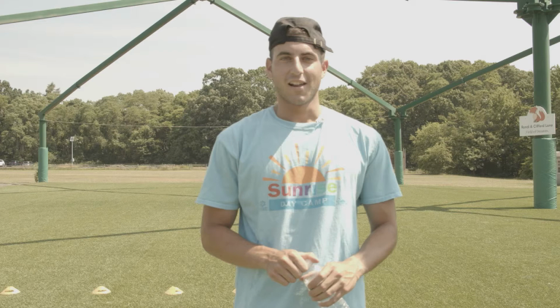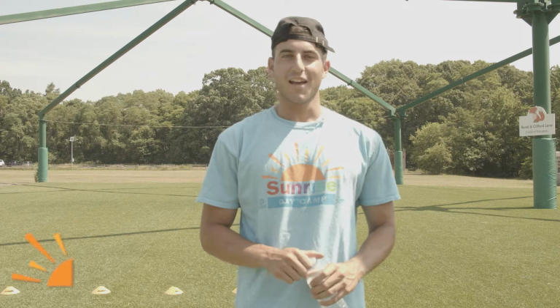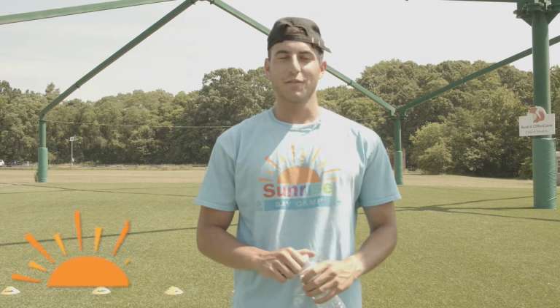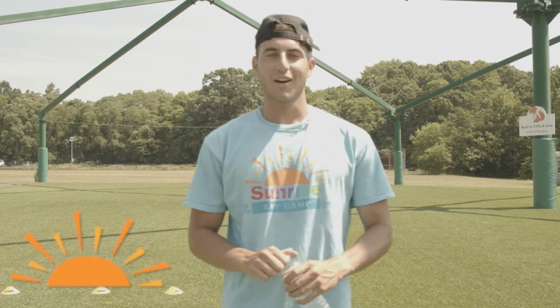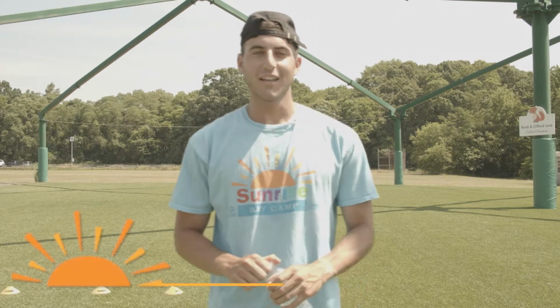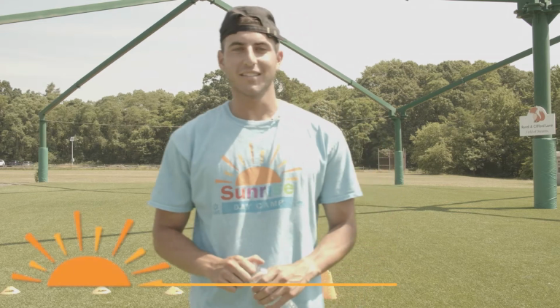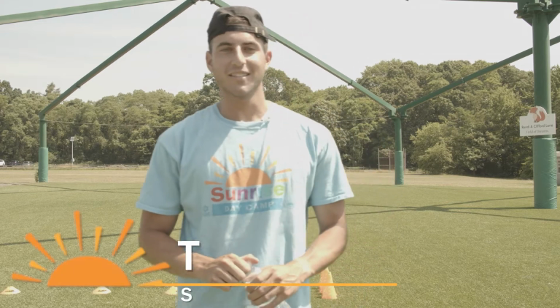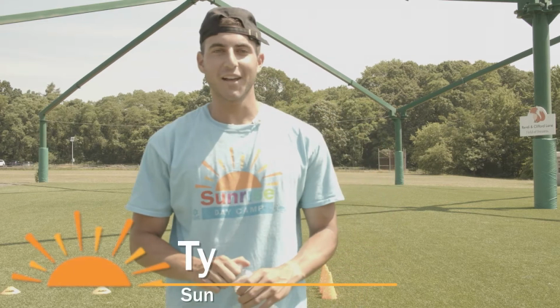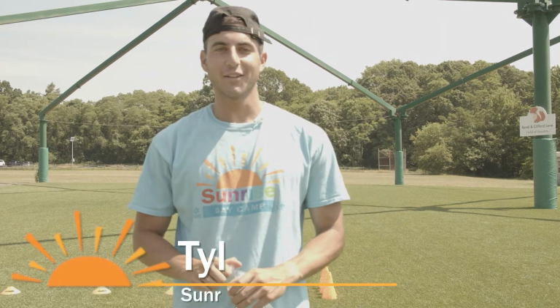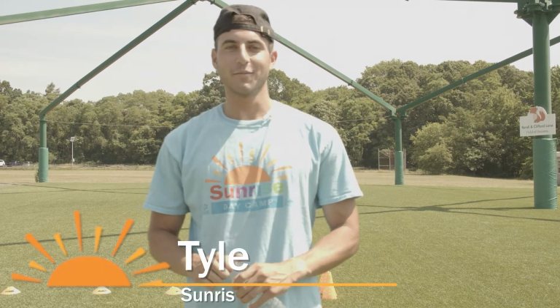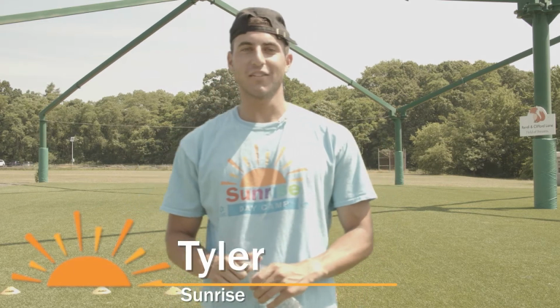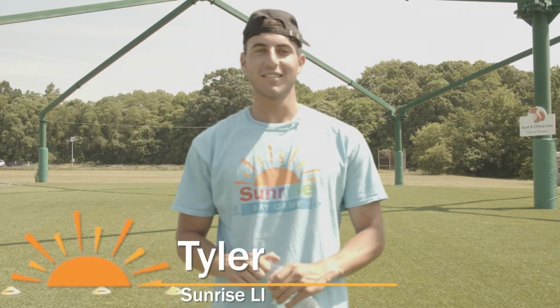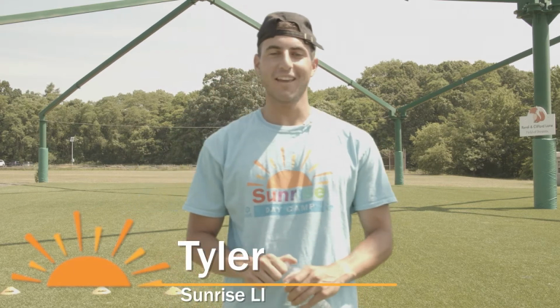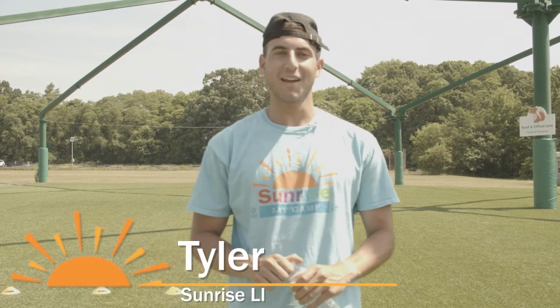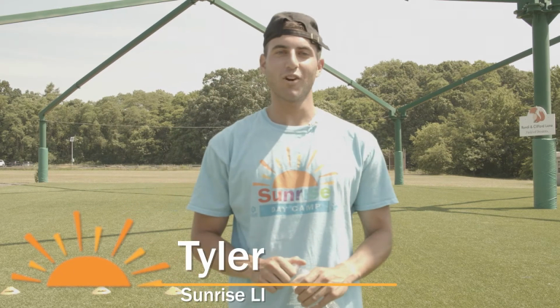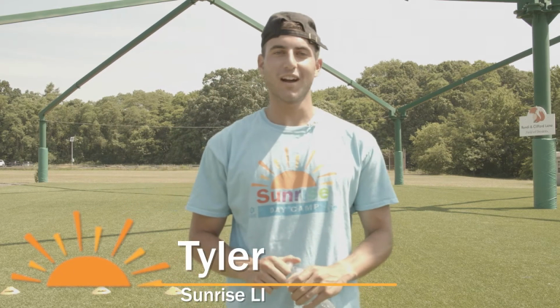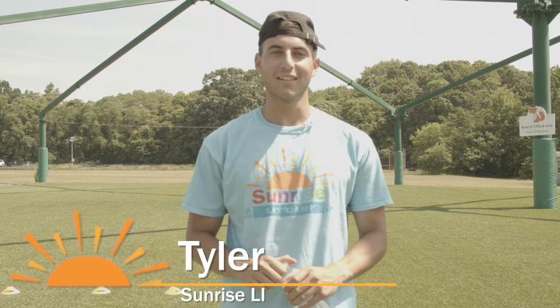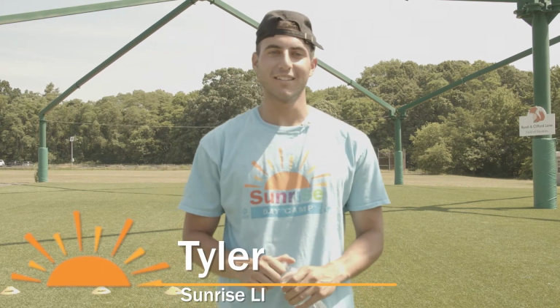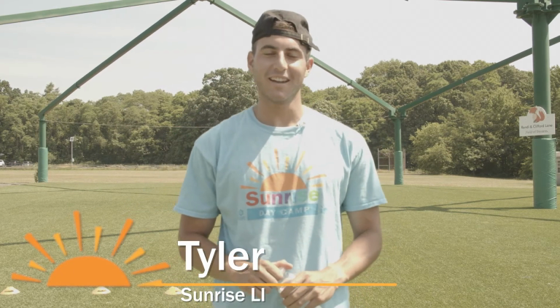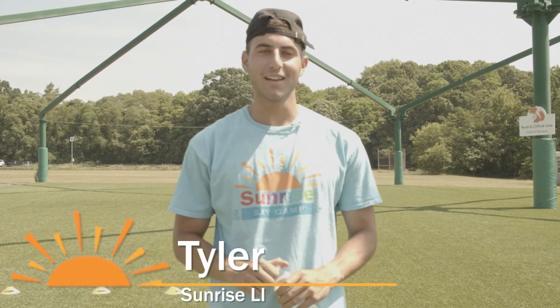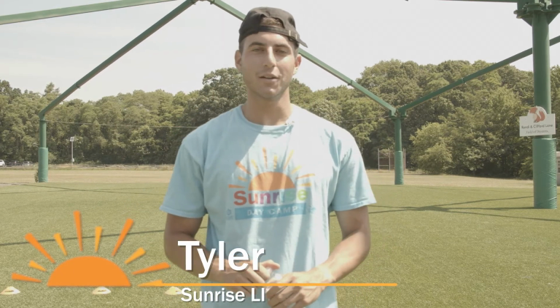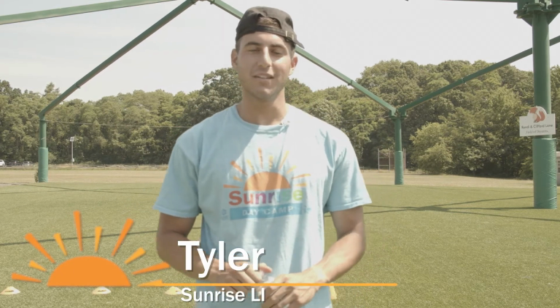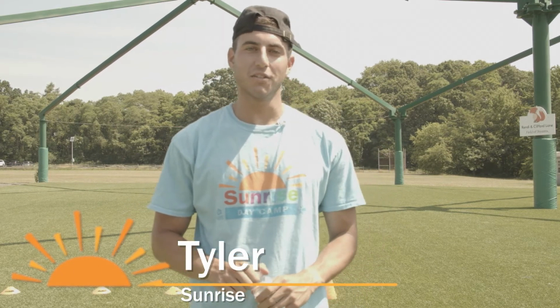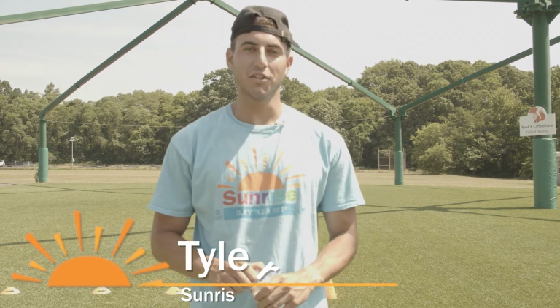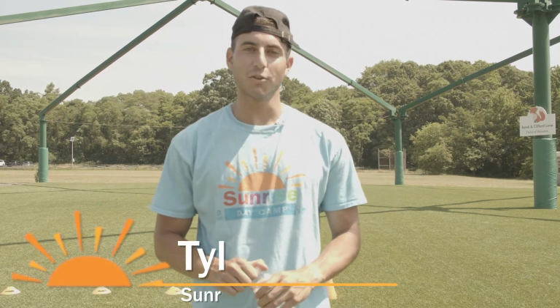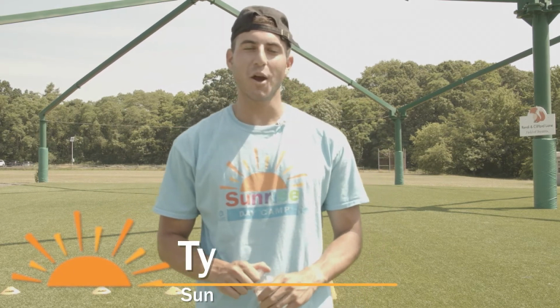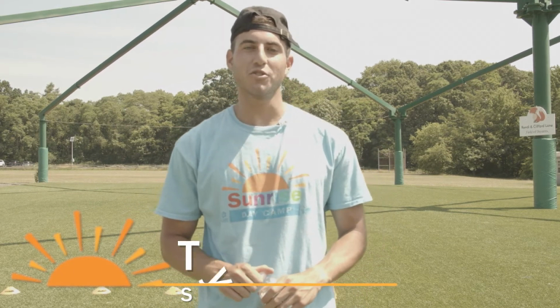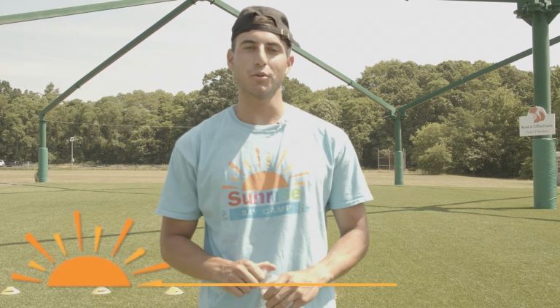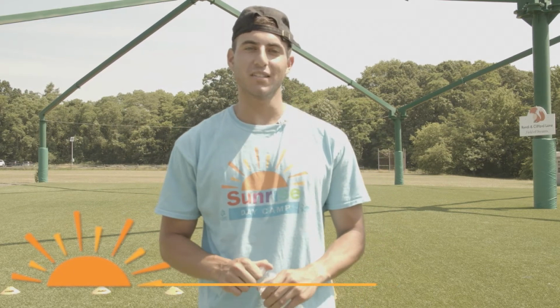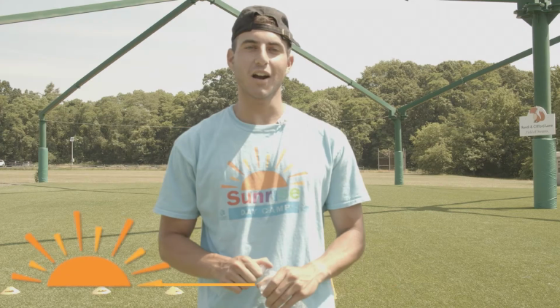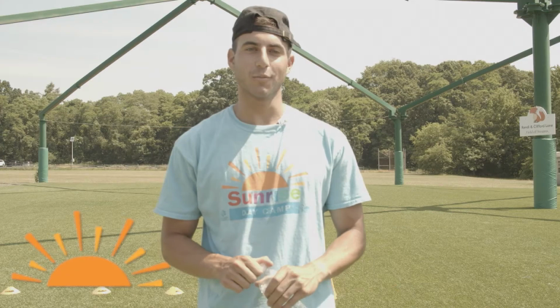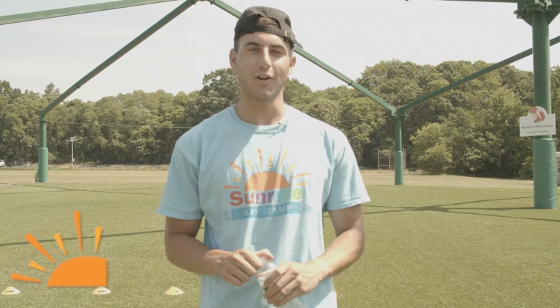Hey everybody, this is Tyler from Sunrise Day Camp Long Island. Today I'm going to be teaching you how to dribble a soccer ball.